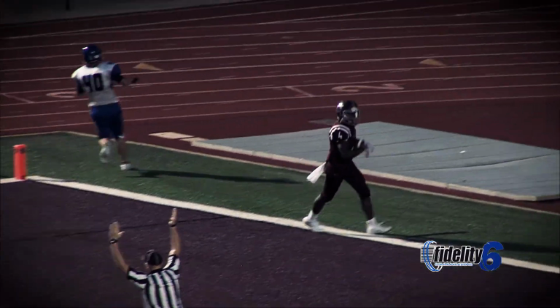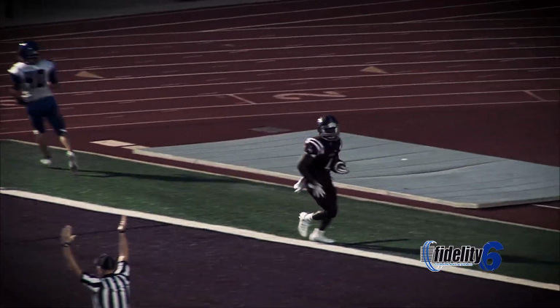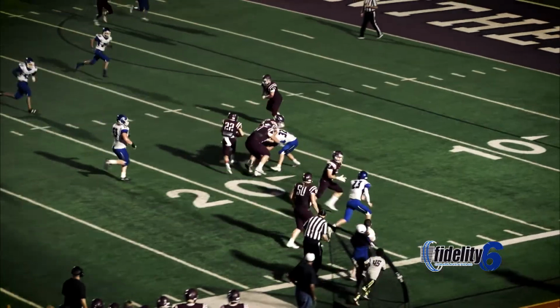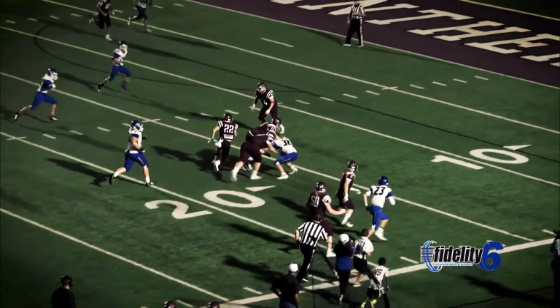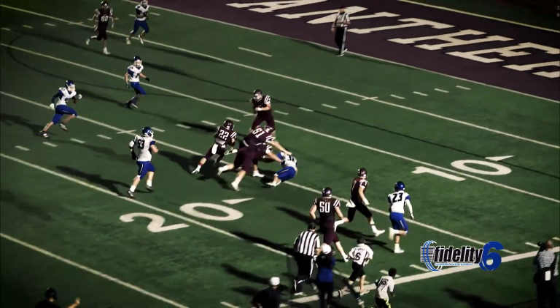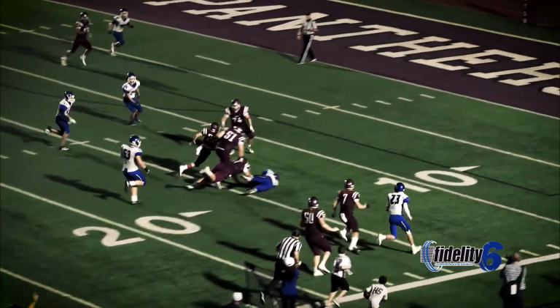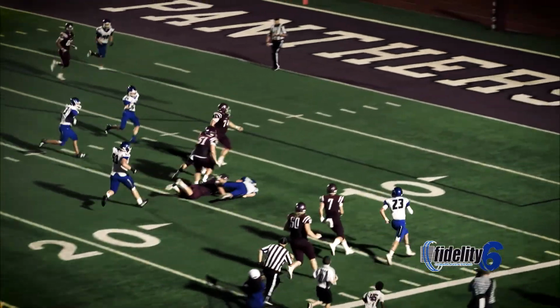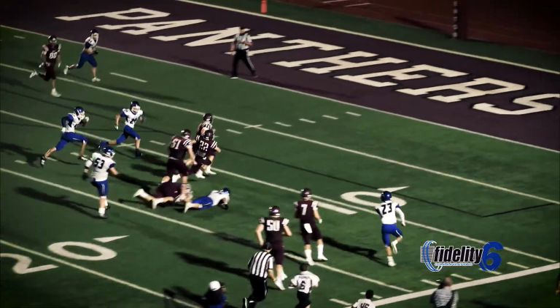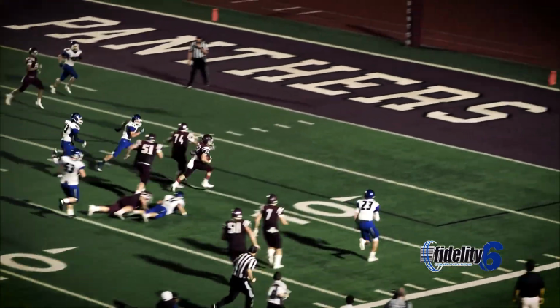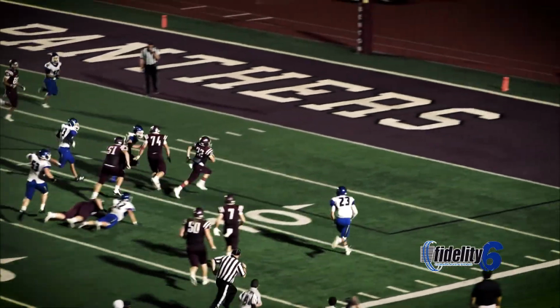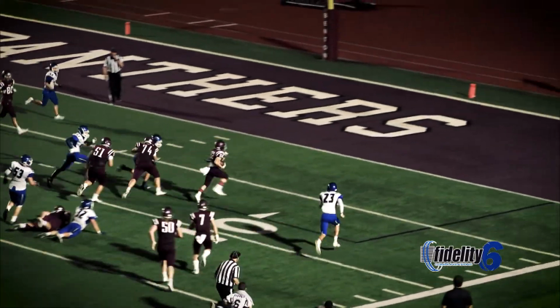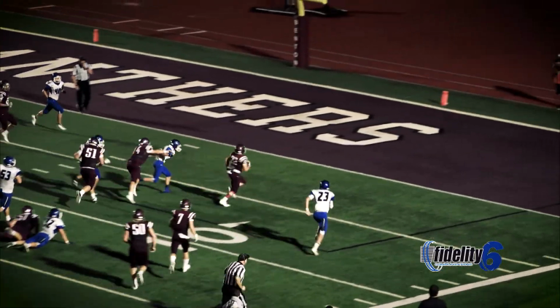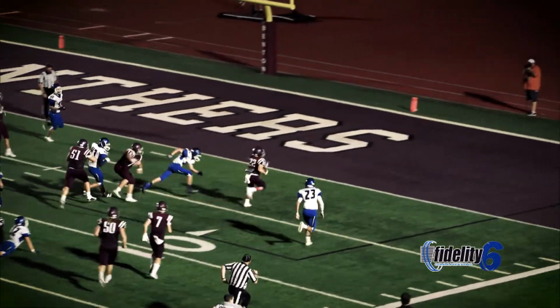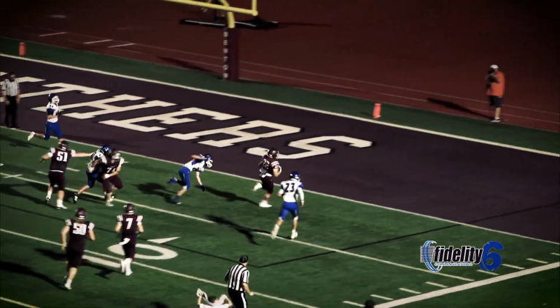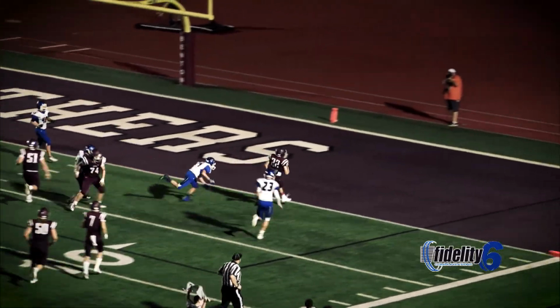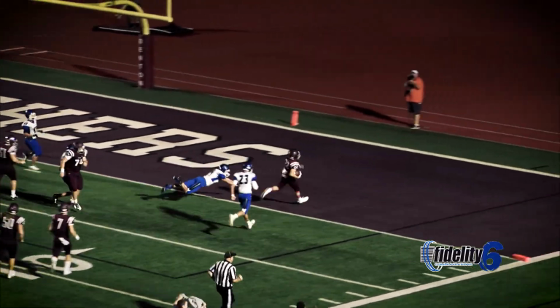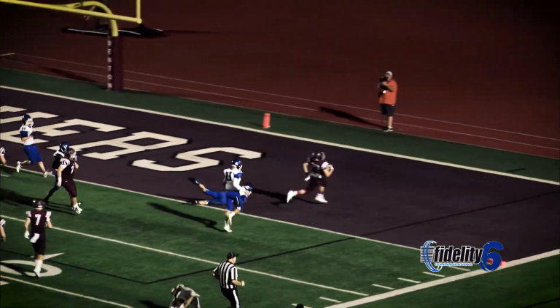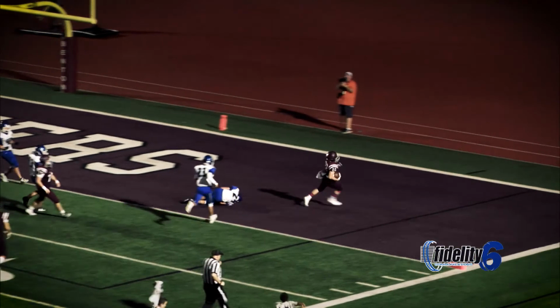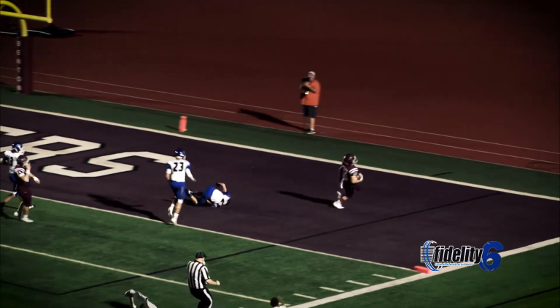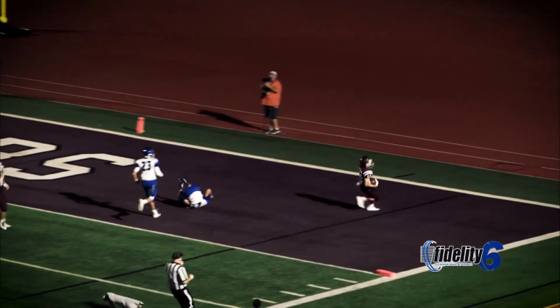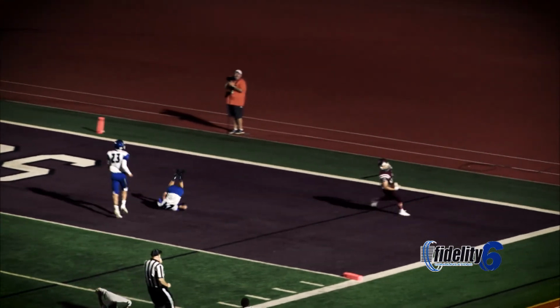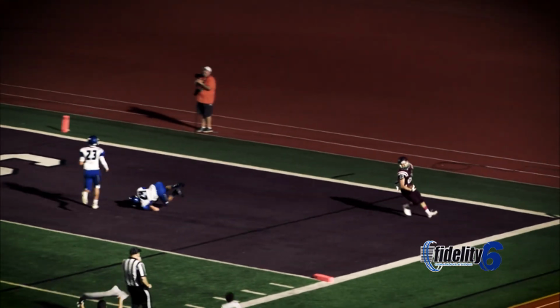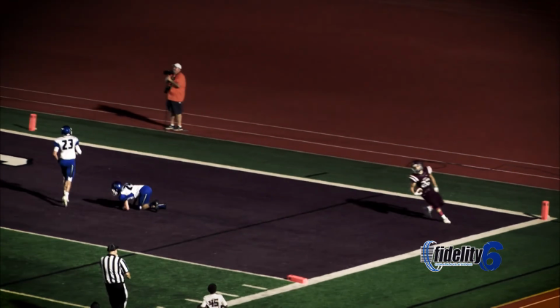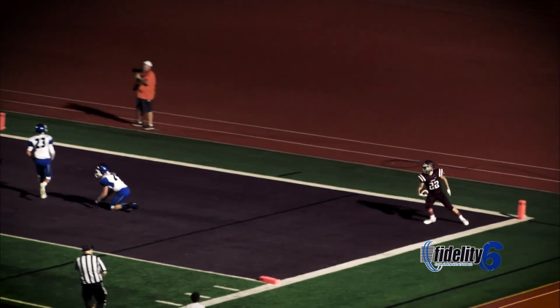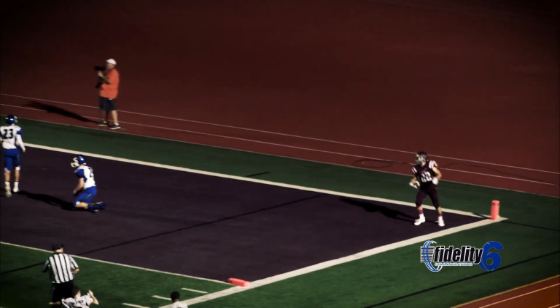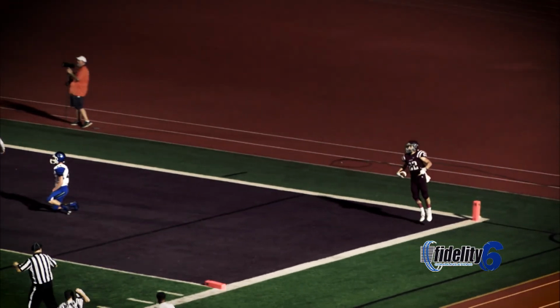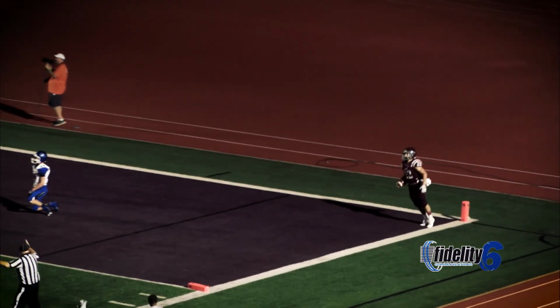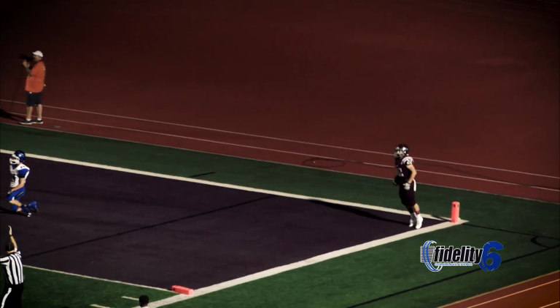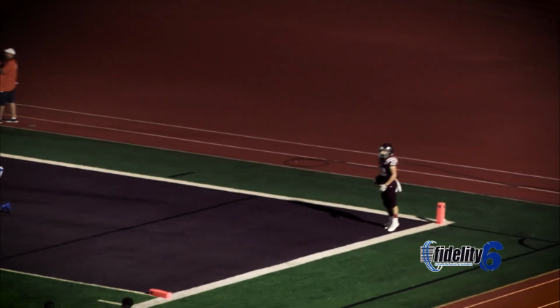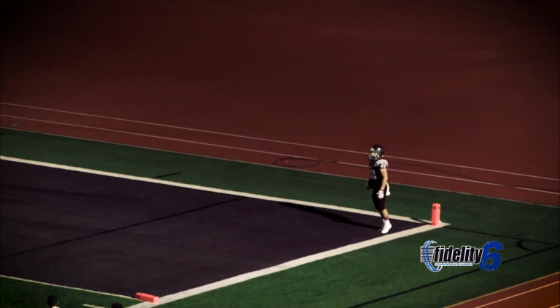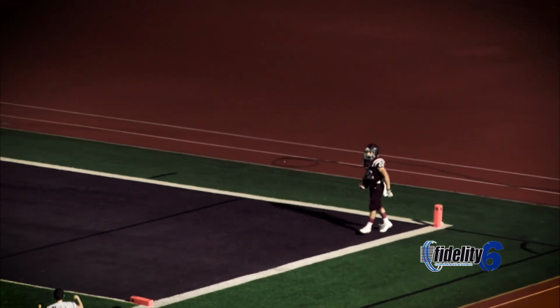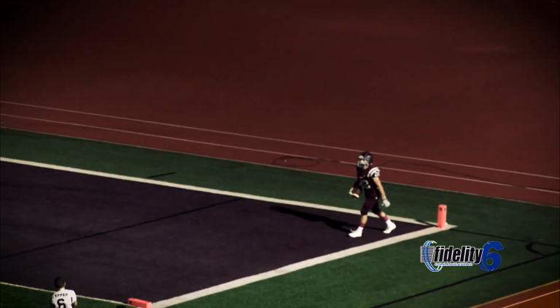He's got blockers, he's in the open — Ty Callahan's in the end zone, touchdown Benton!